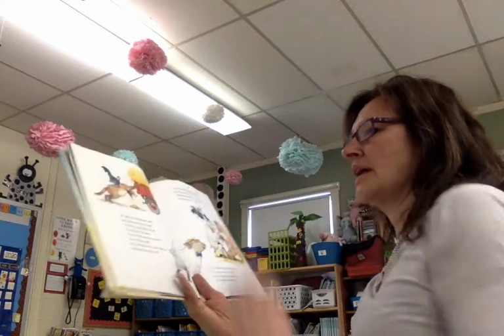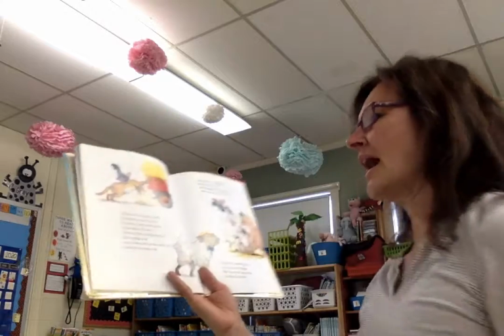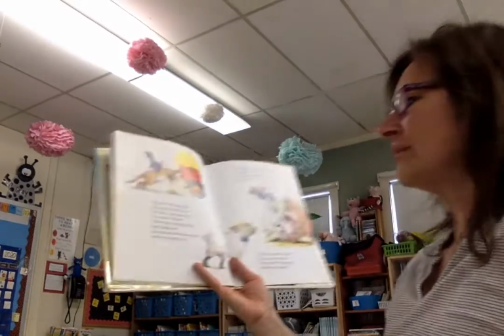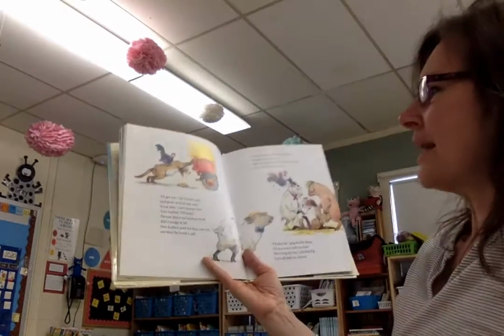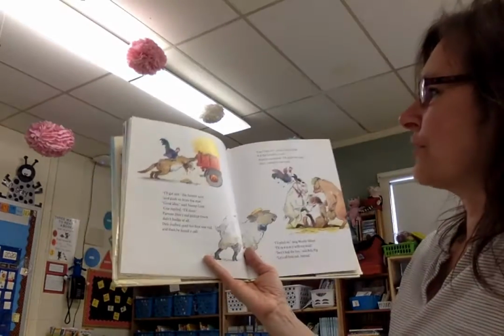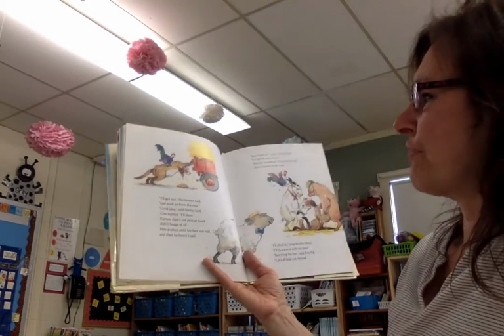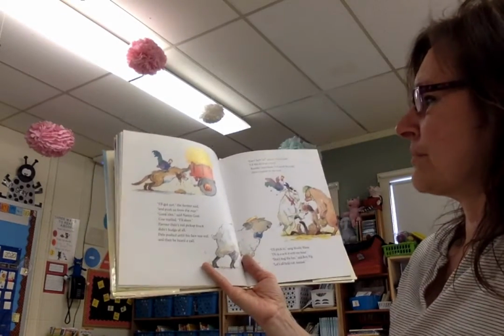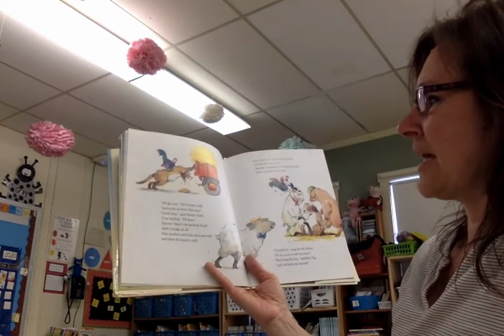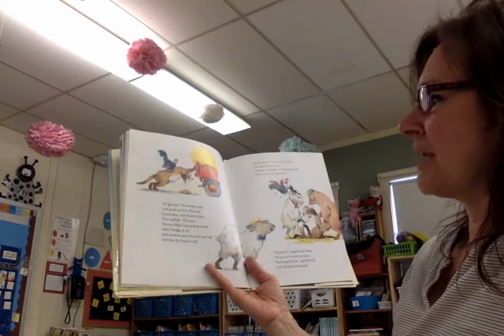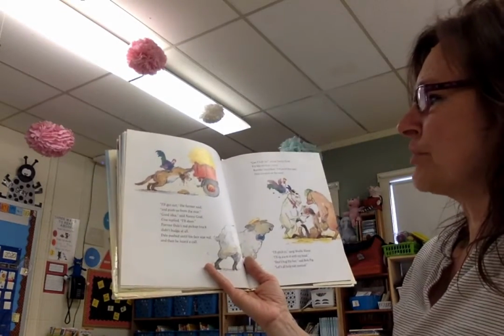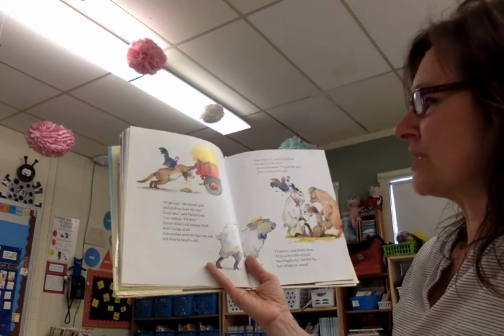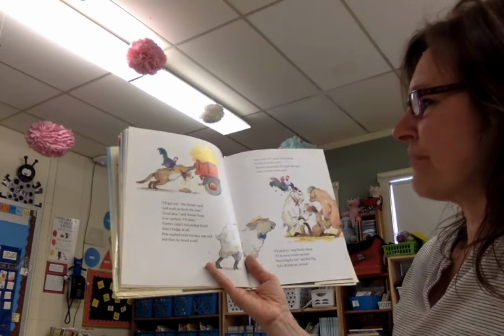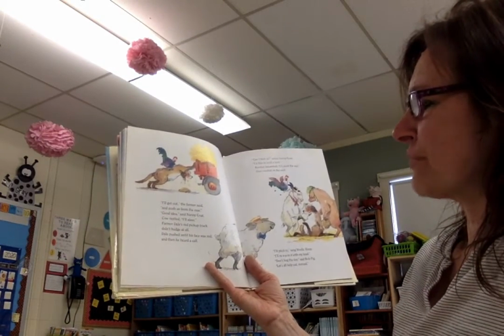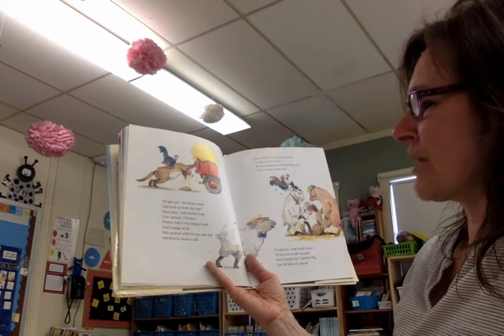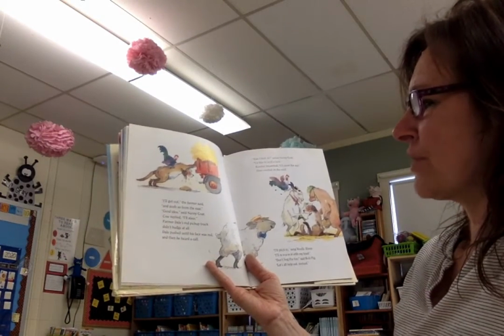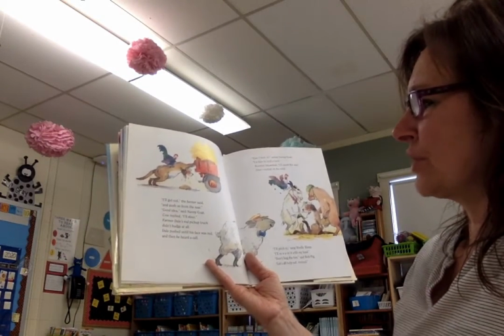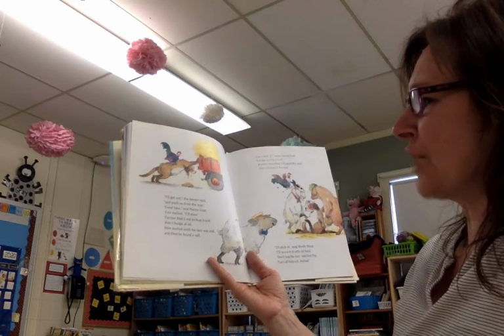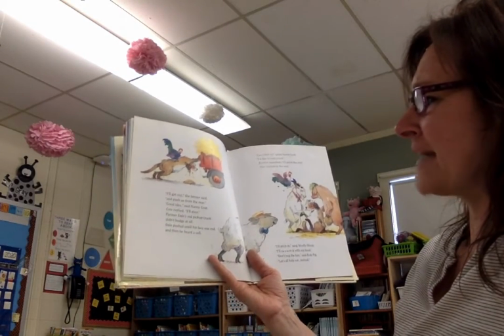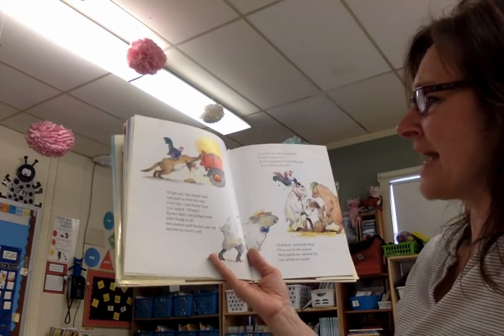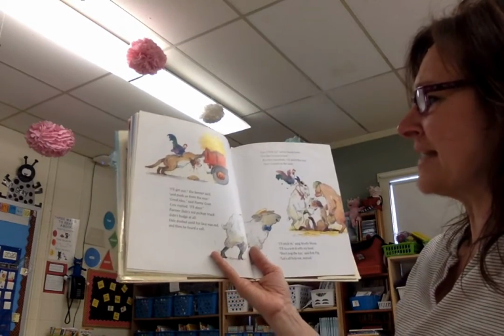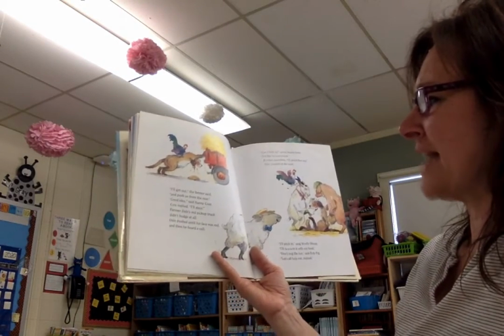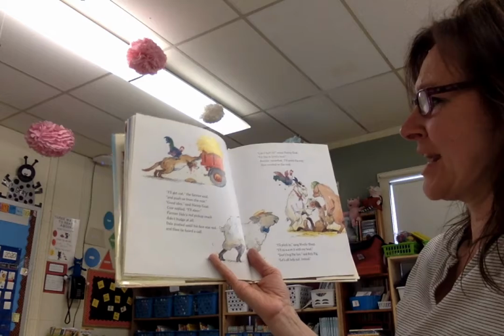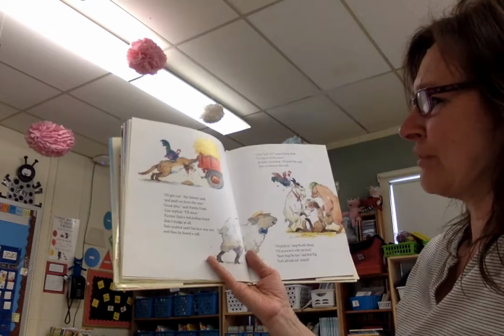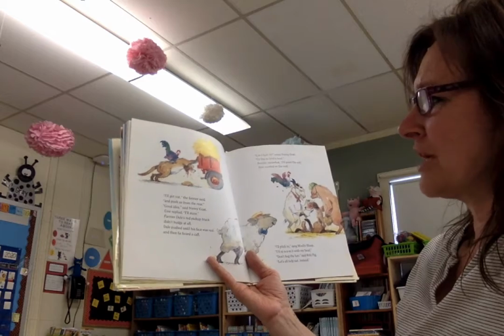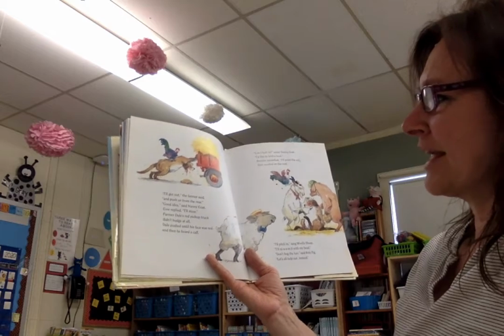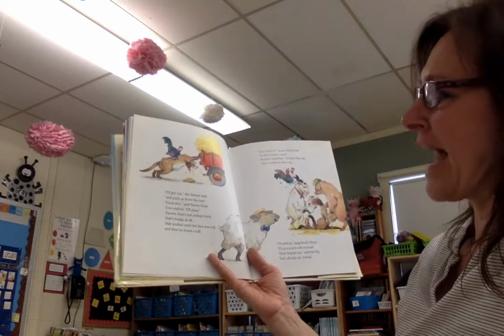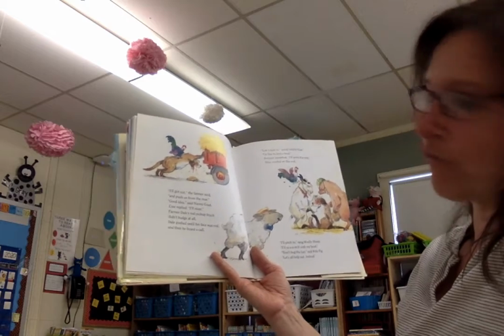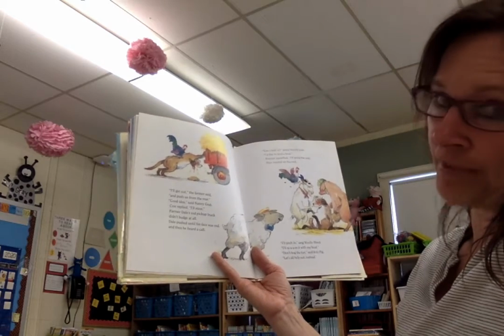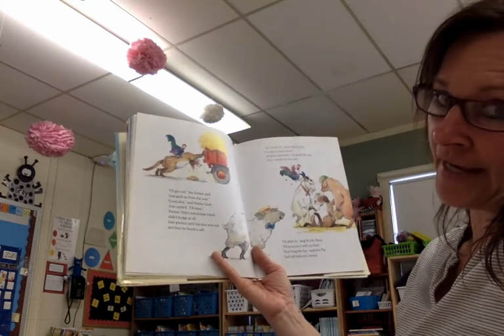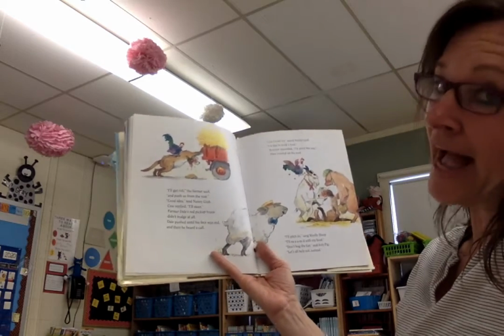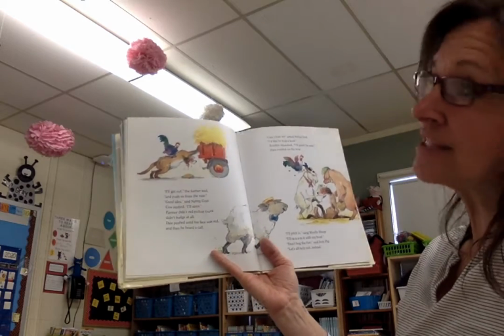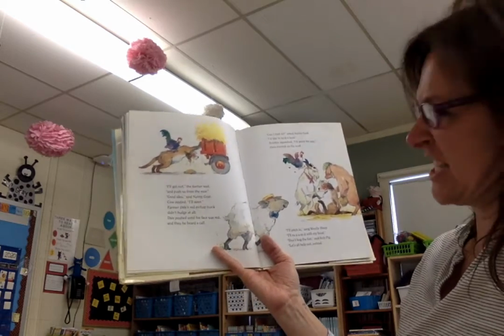I'll get out, the farmer said, and push us from the rear. Good idea, said Nanny Goat. Cow replied, I'll steer.